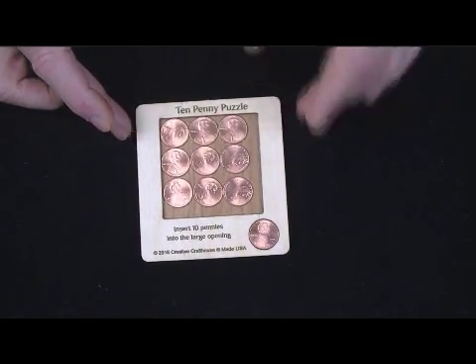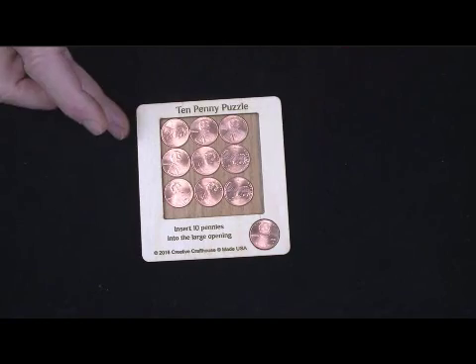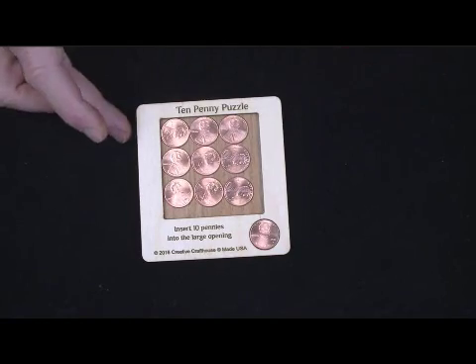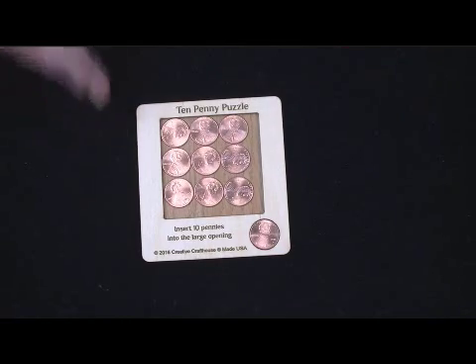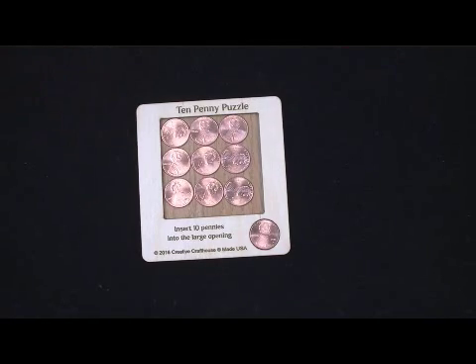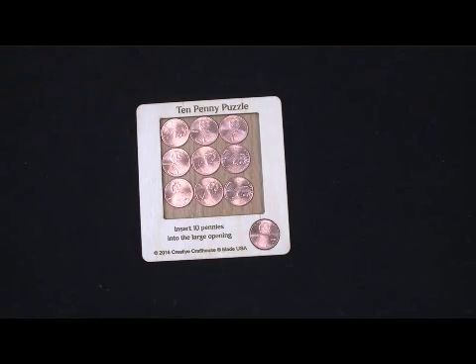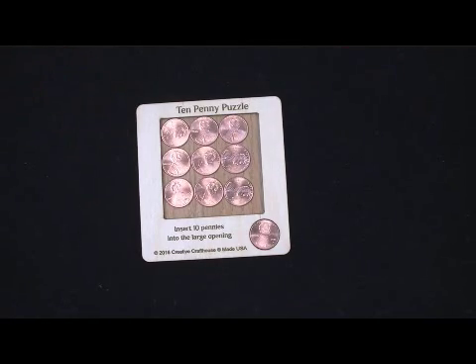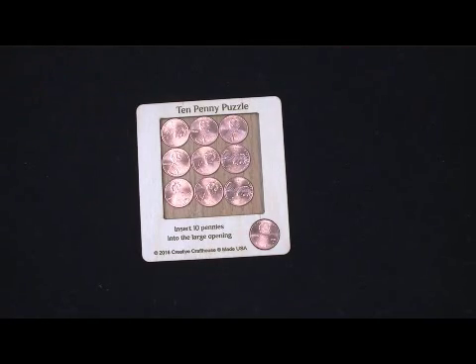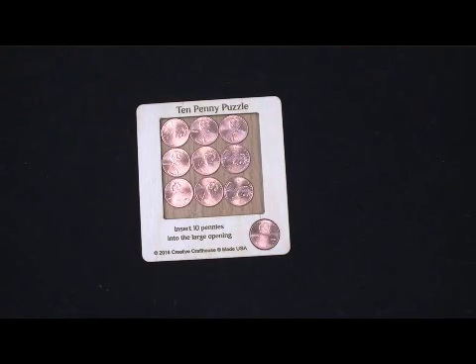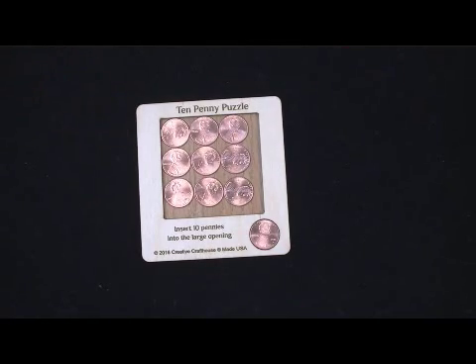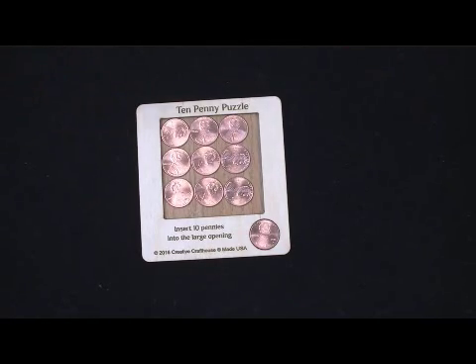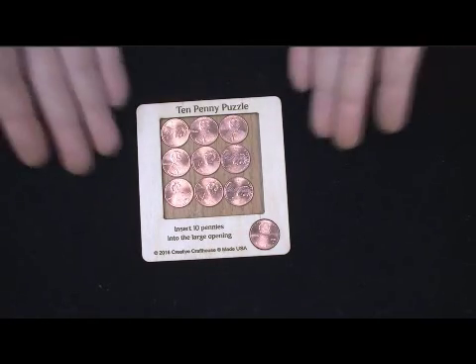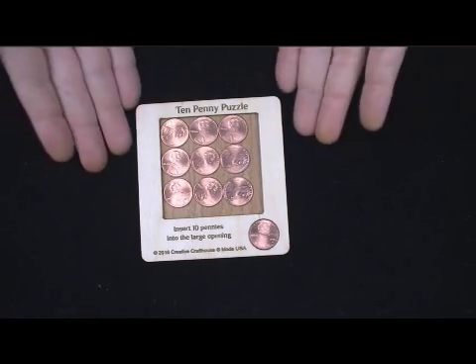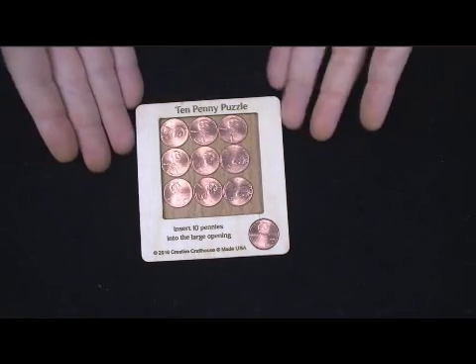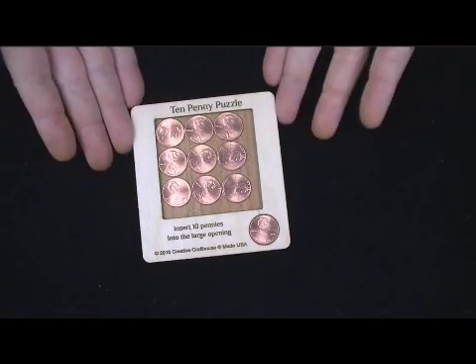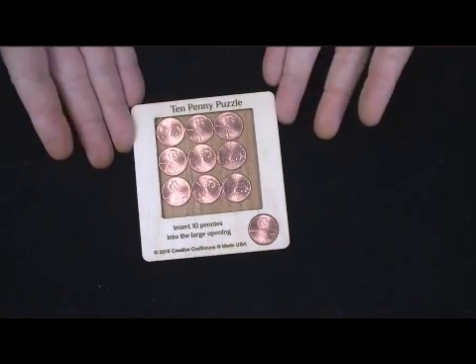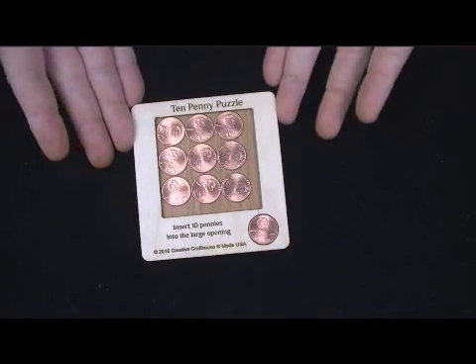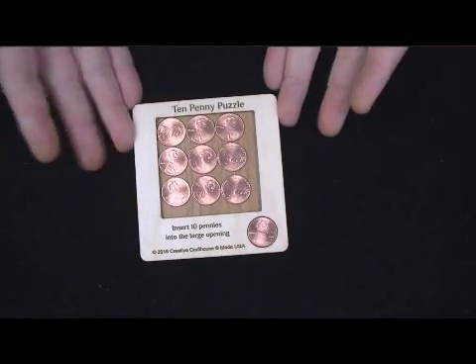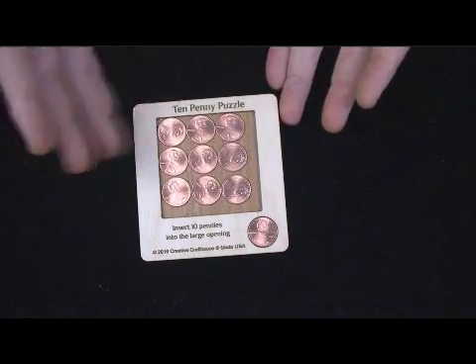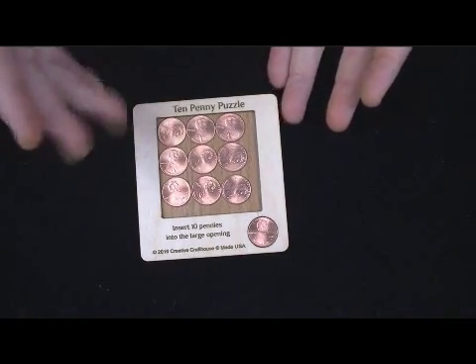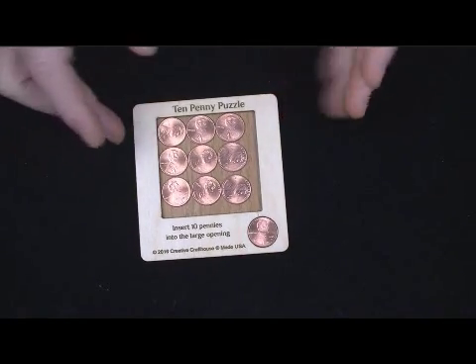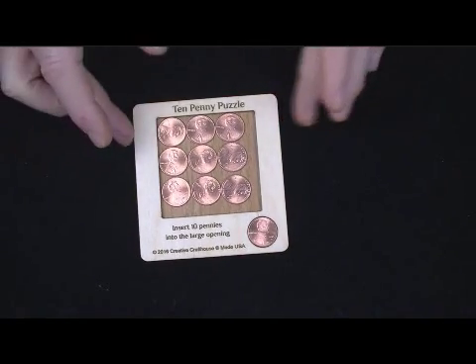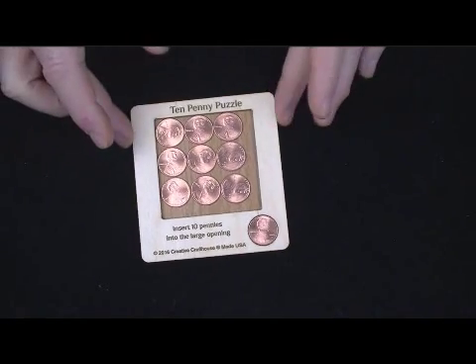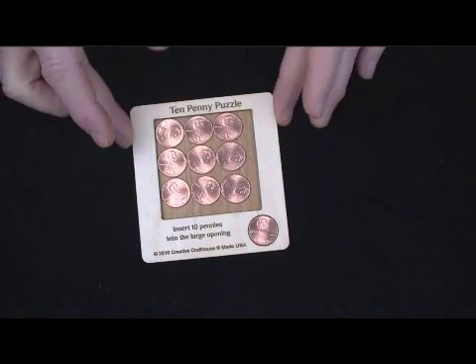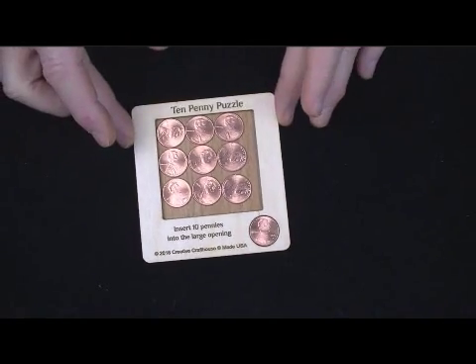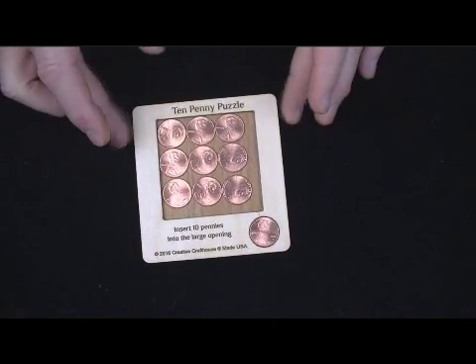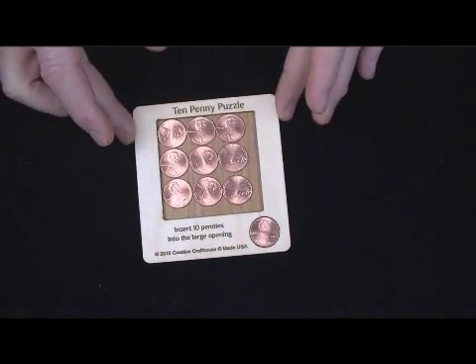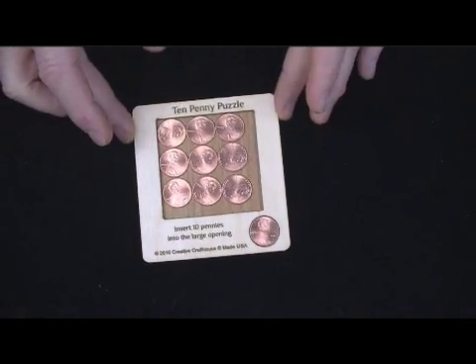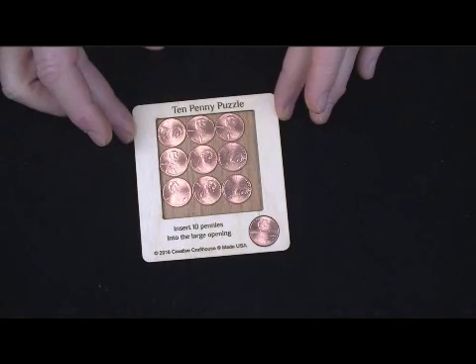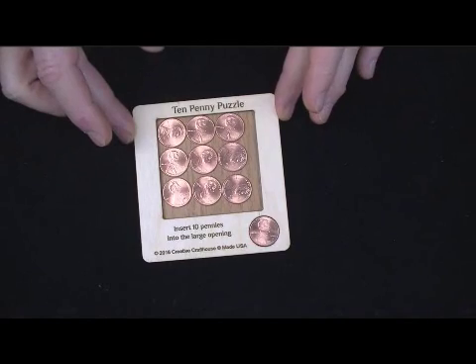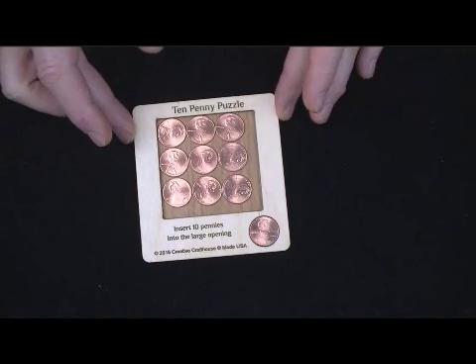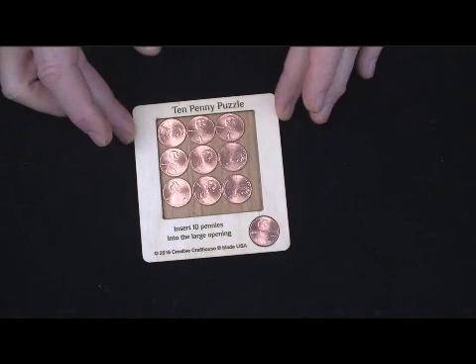Pennies are circles, I can make a square, so there you go. It took a lot of work to find the right square and be able to make it consistently.